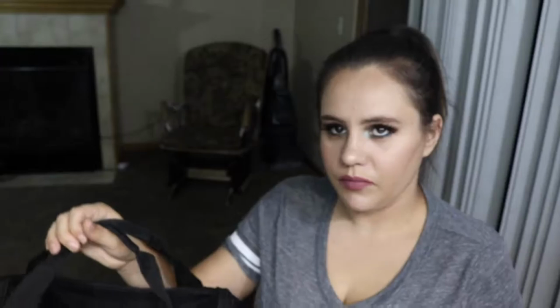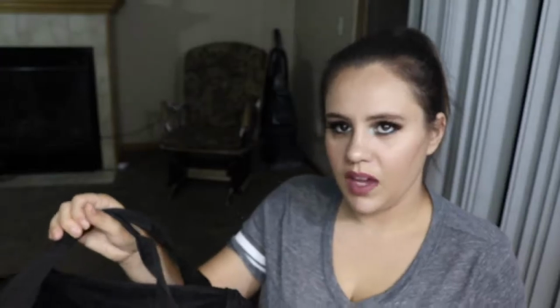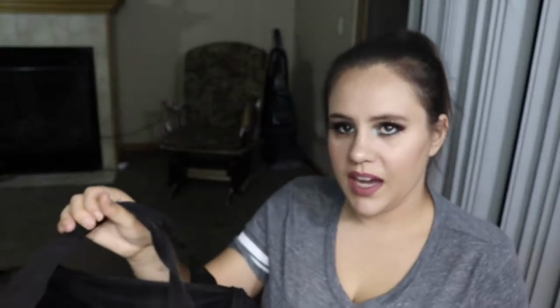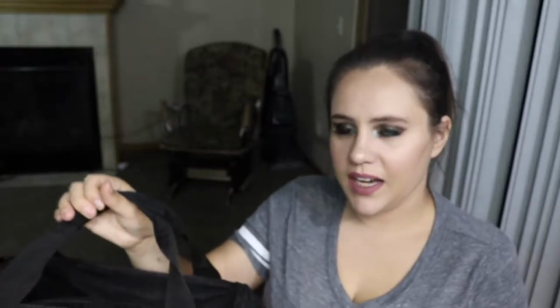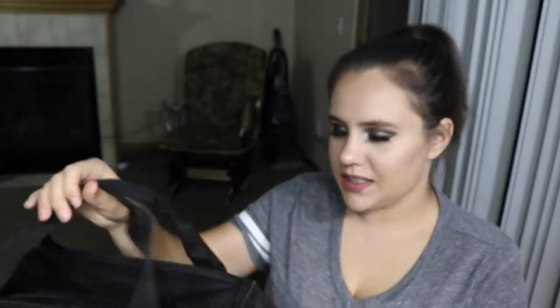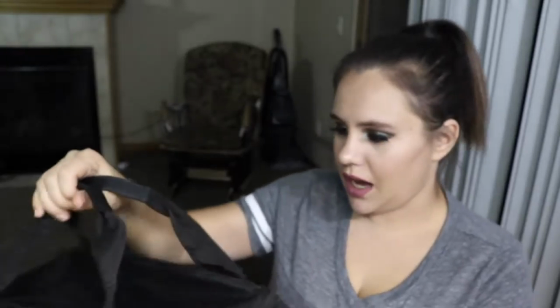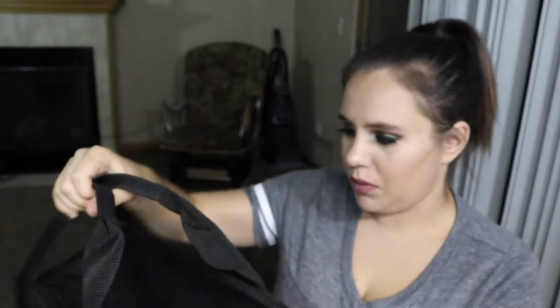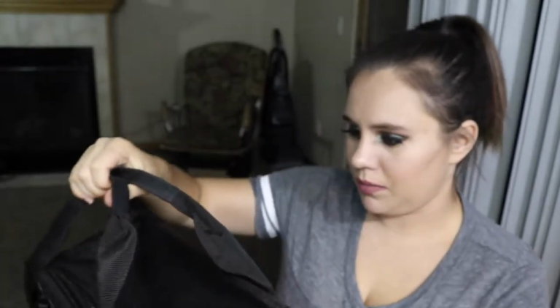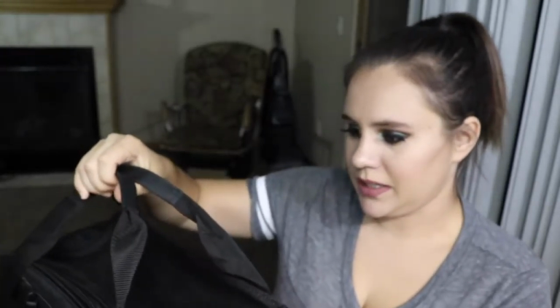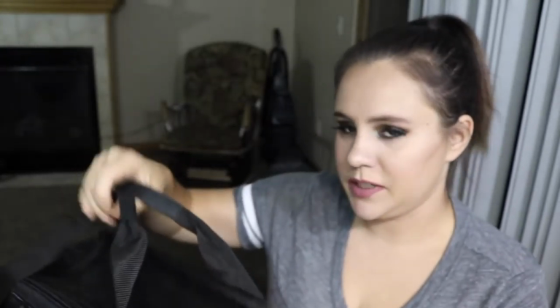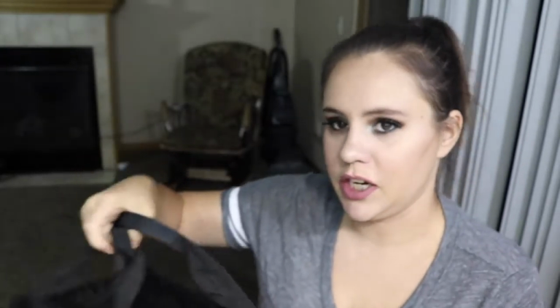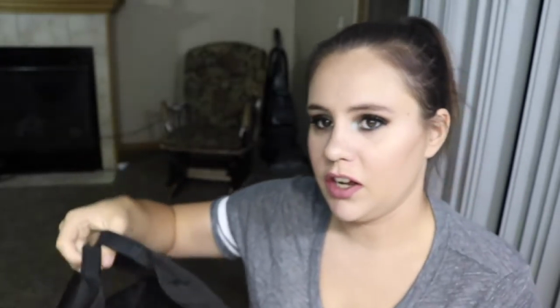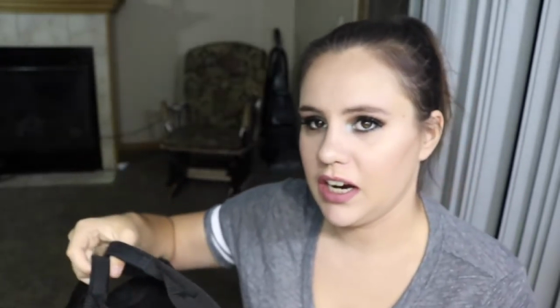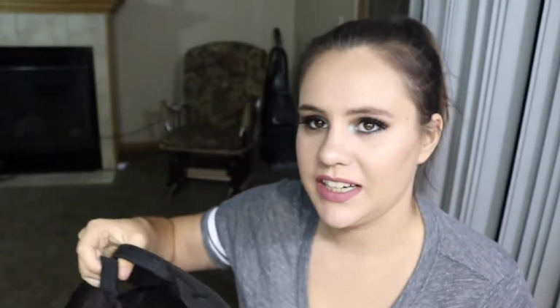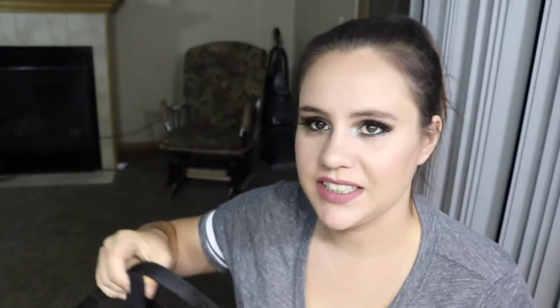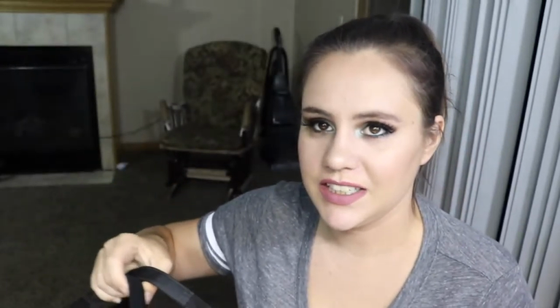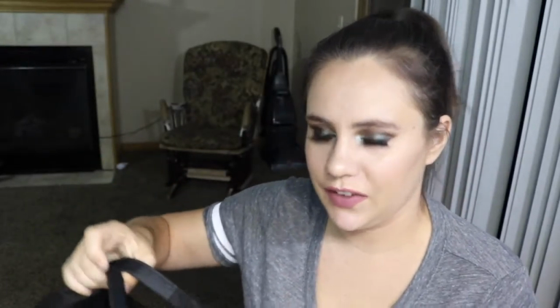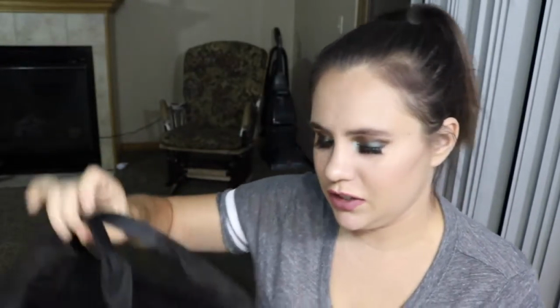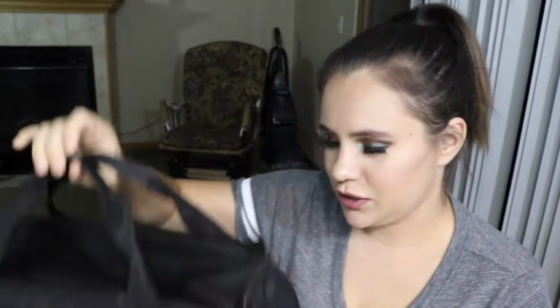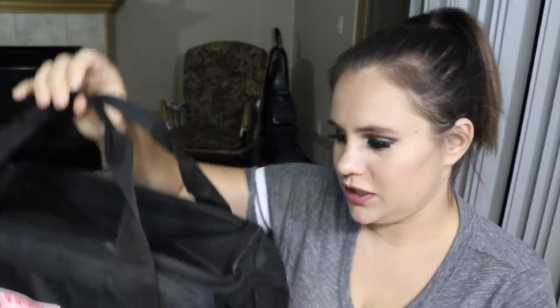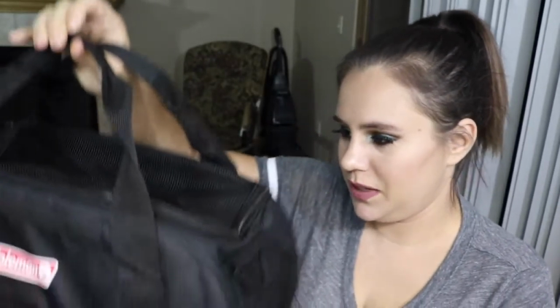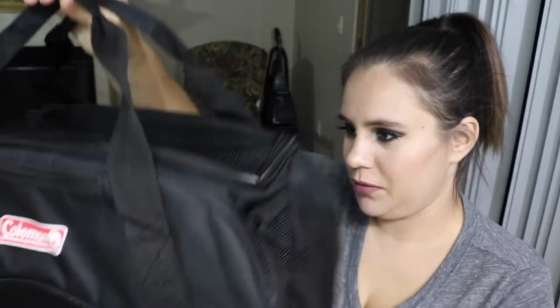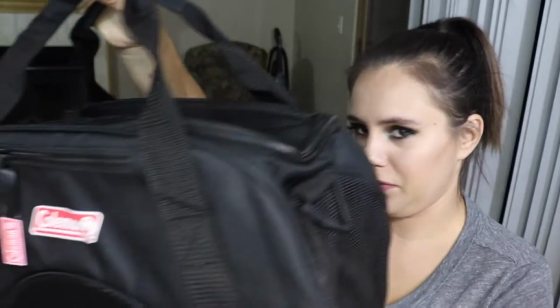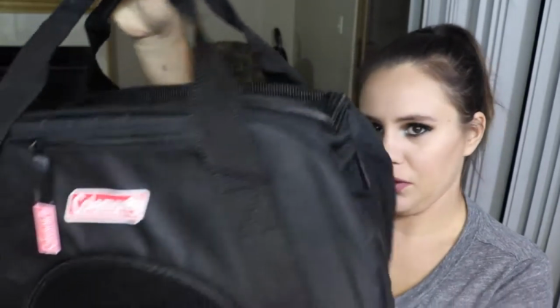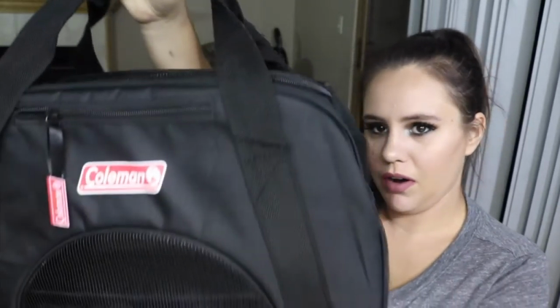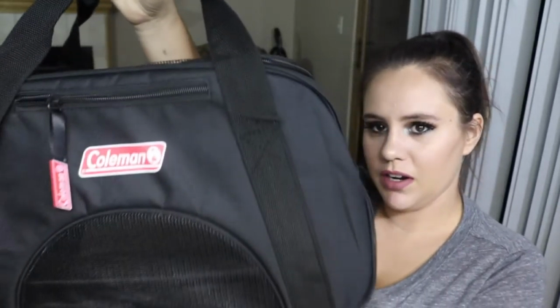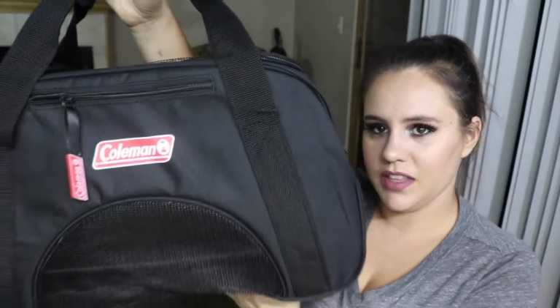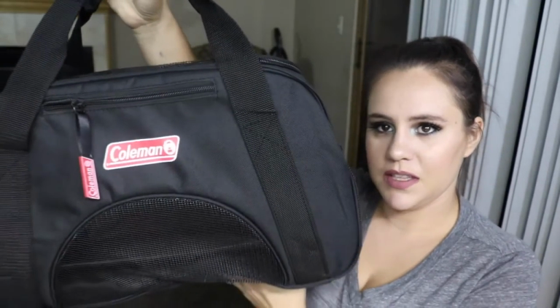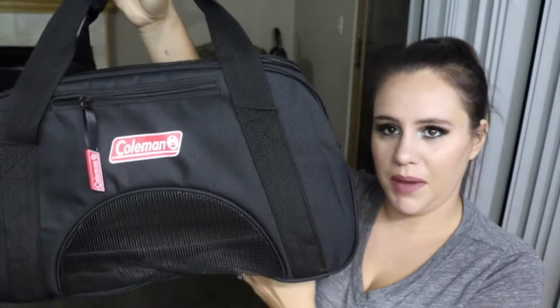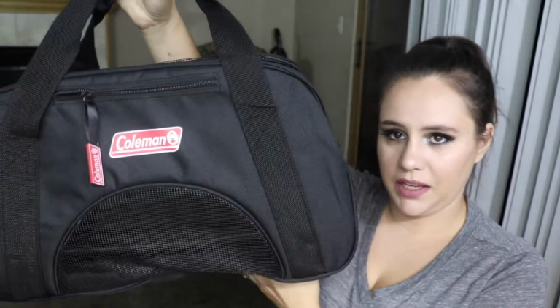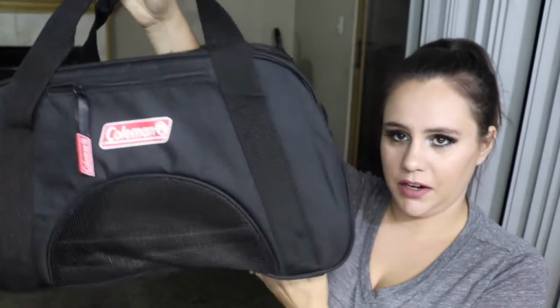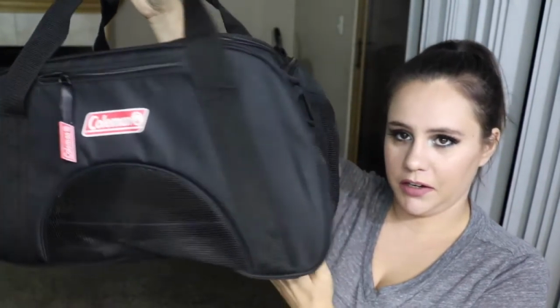Hey guys, welcome back to my channel. Today's video is going to be a review on this pet carrier.